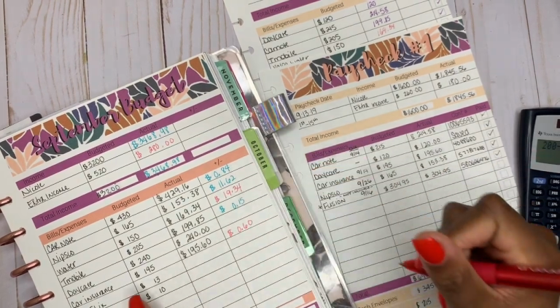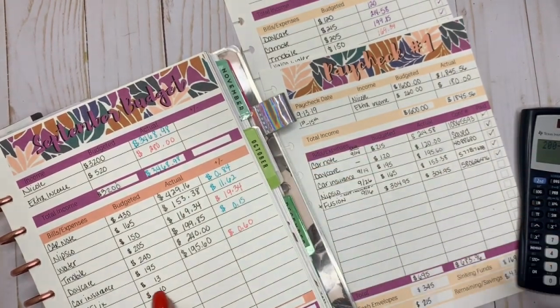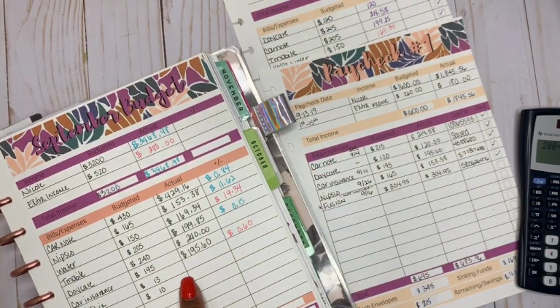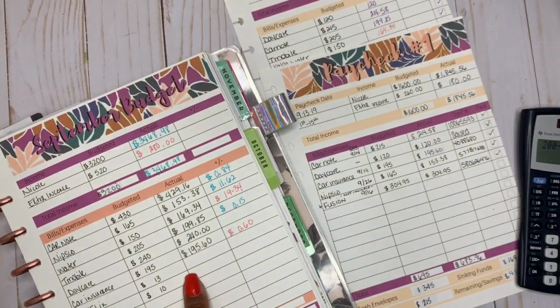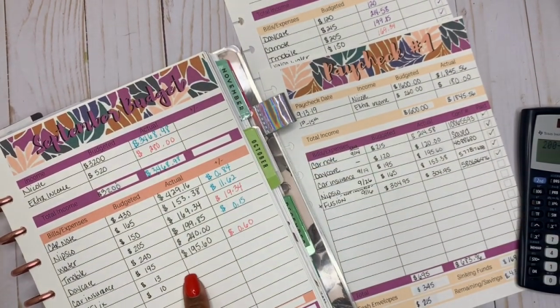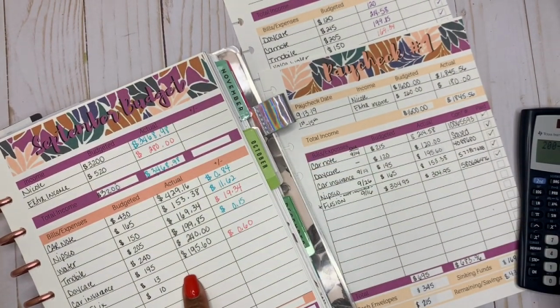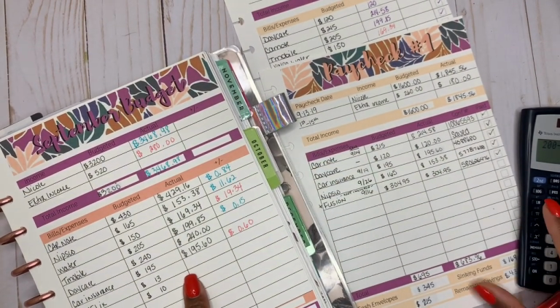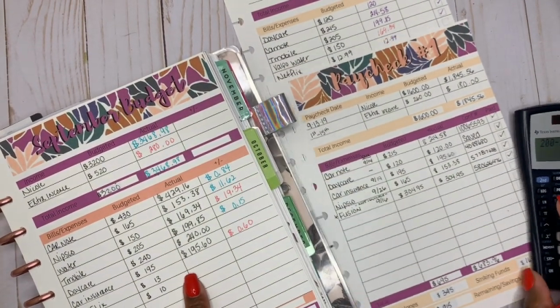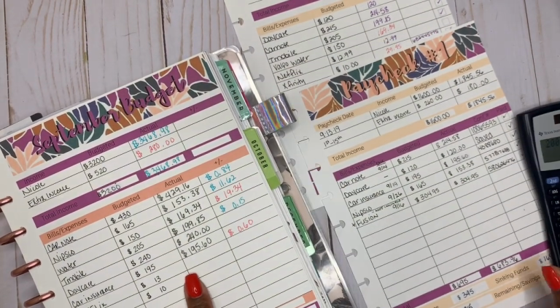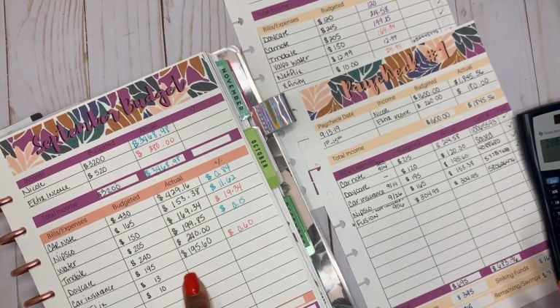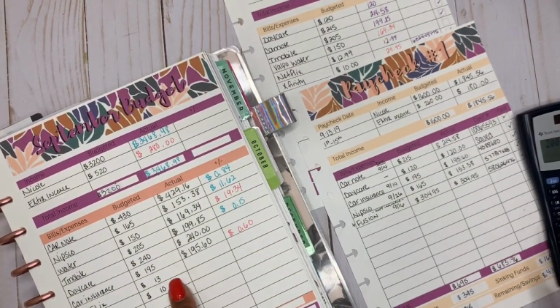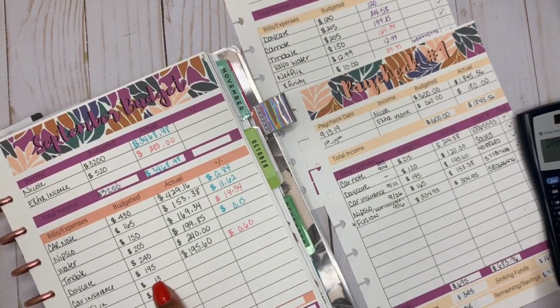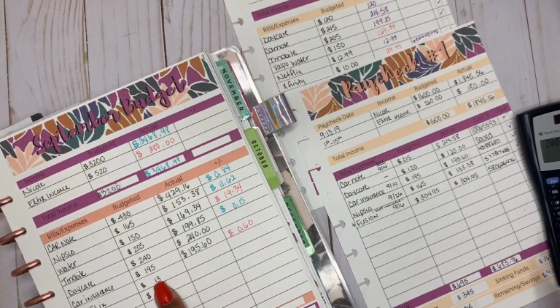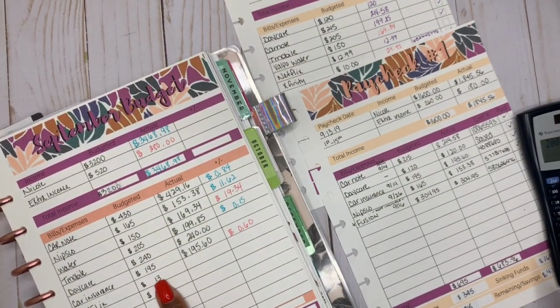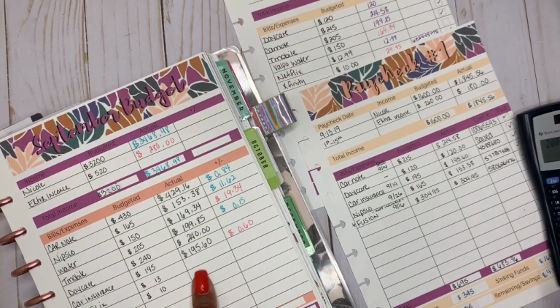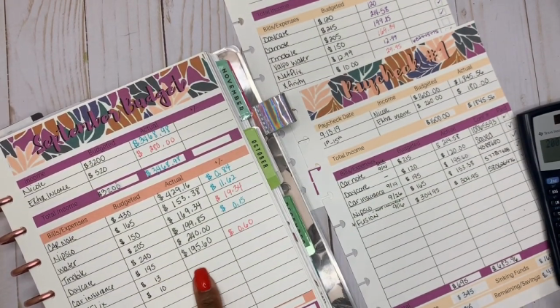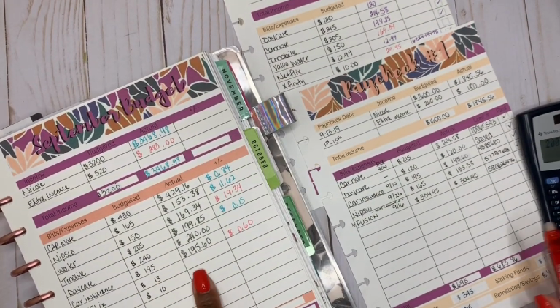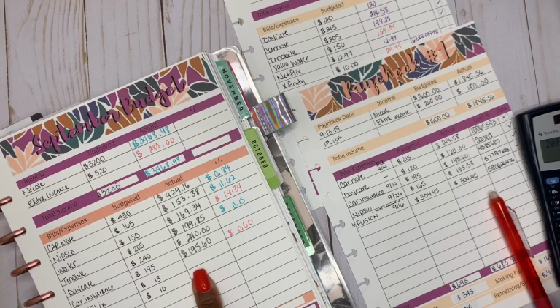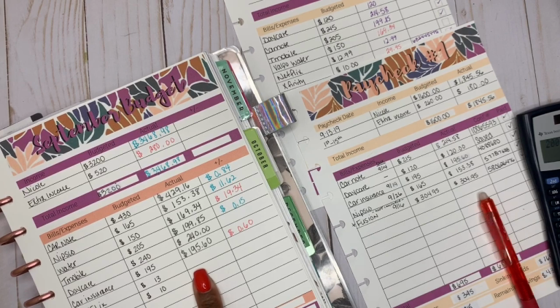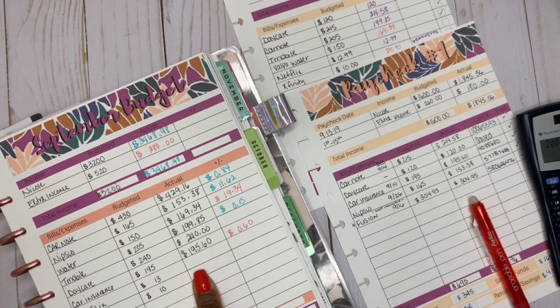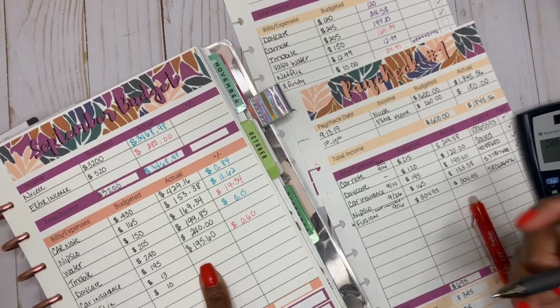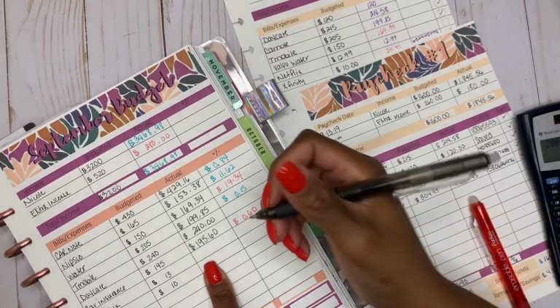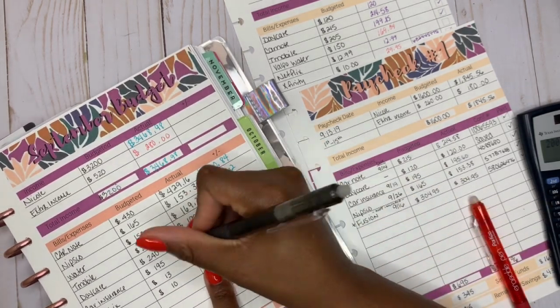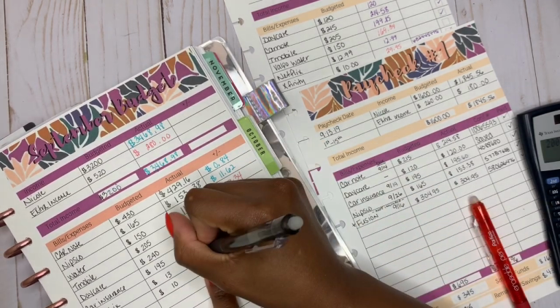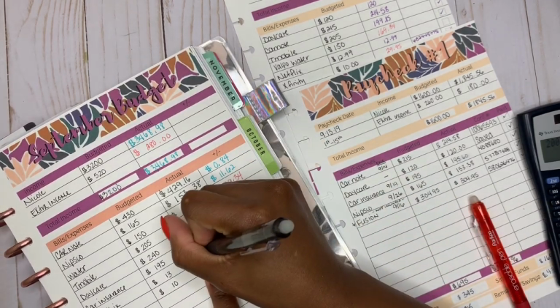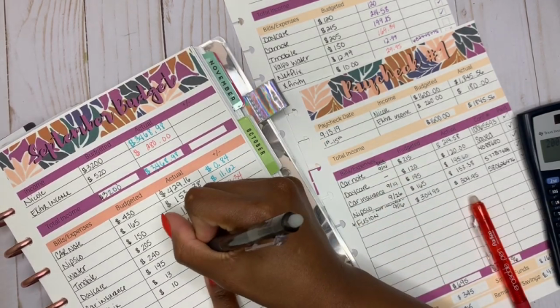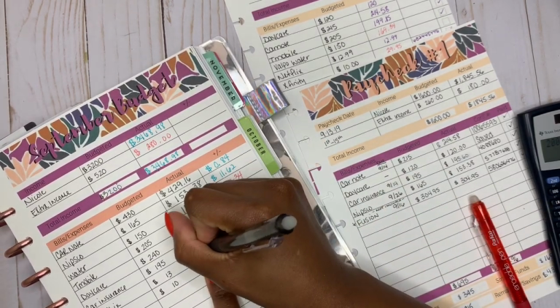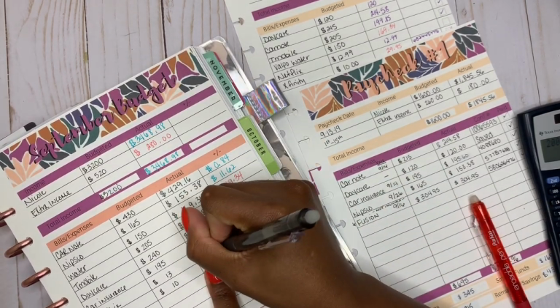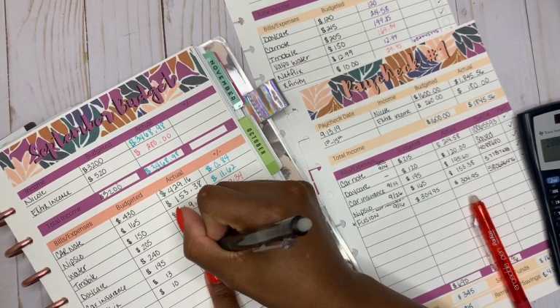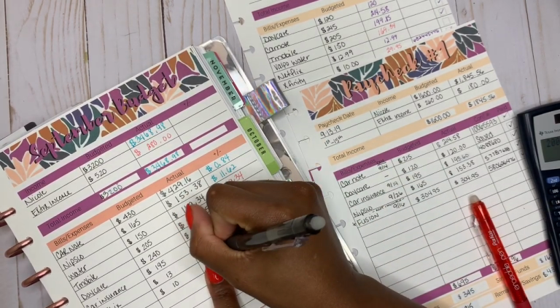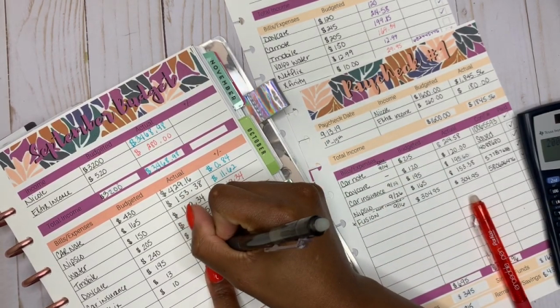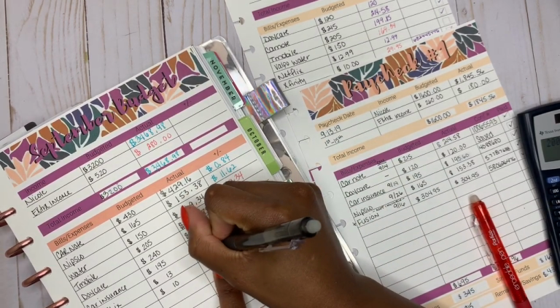Netflix — the total we budgeted out was $13, the actual was $12.99, and we saved a penny.